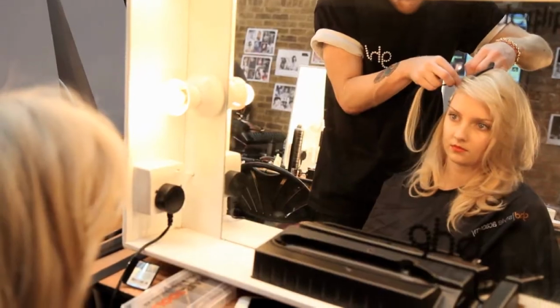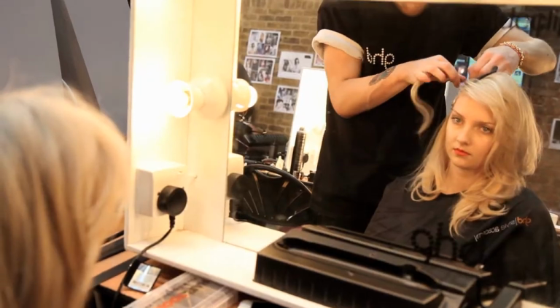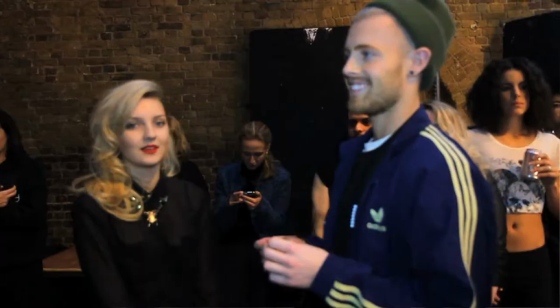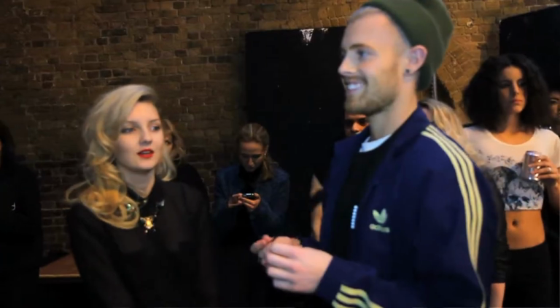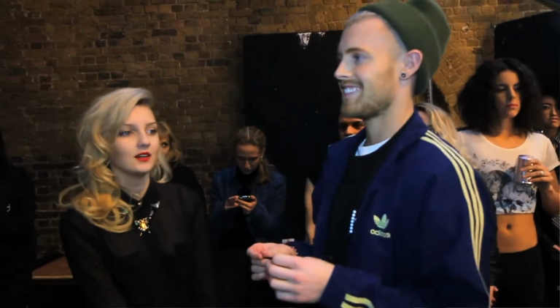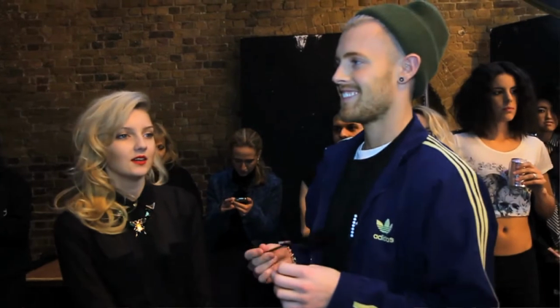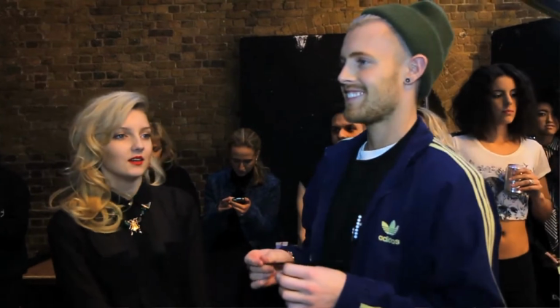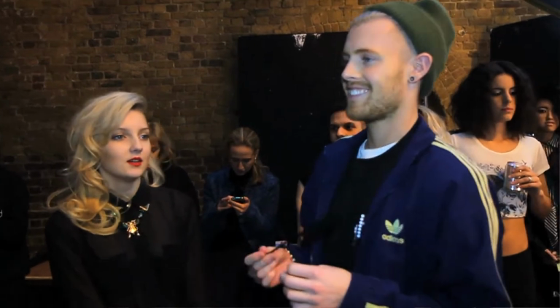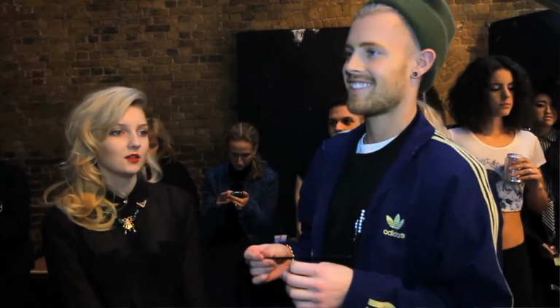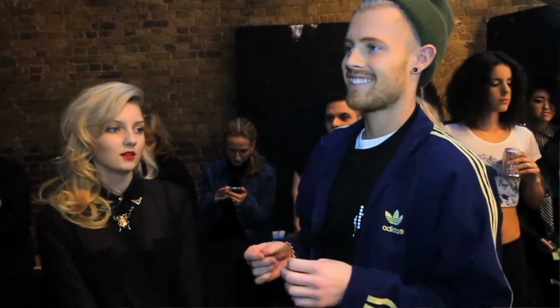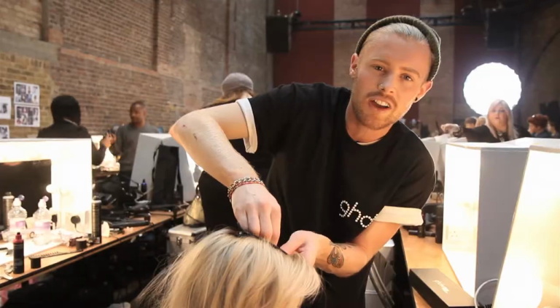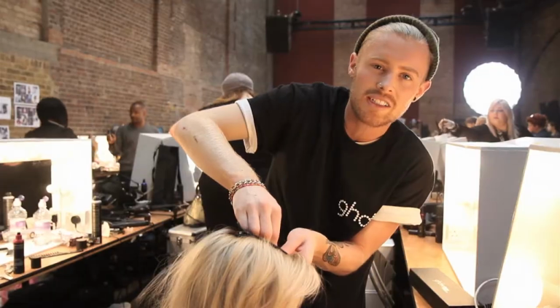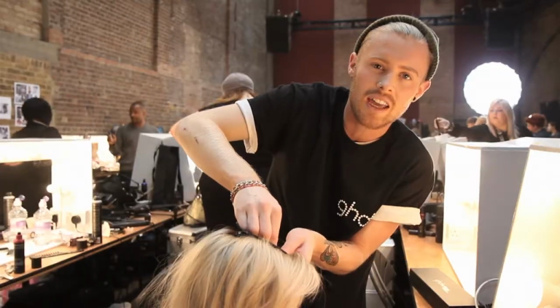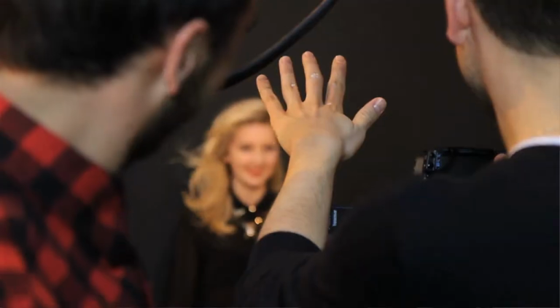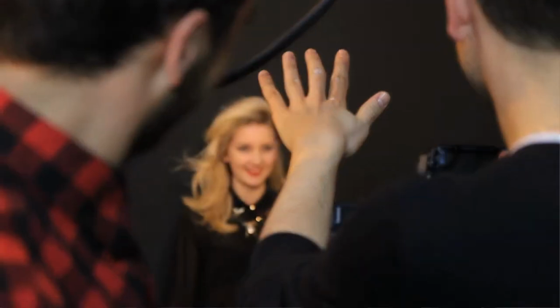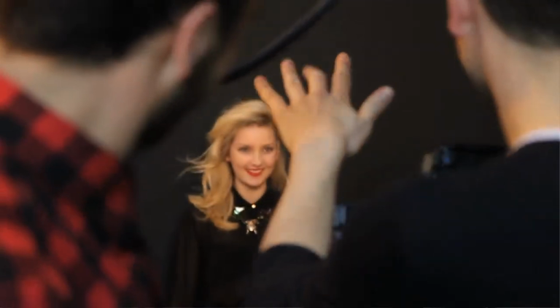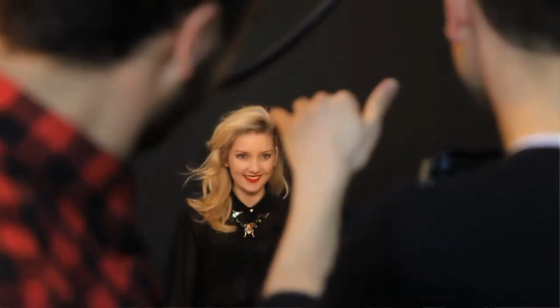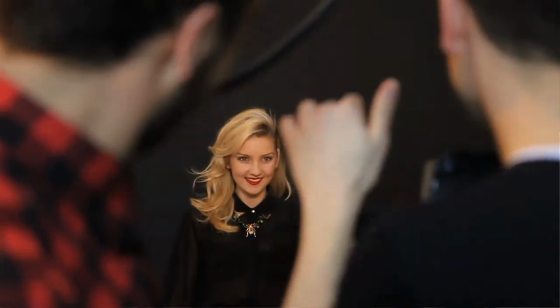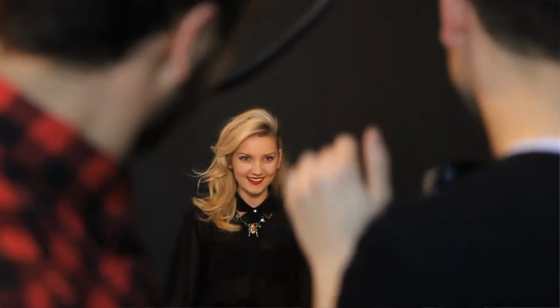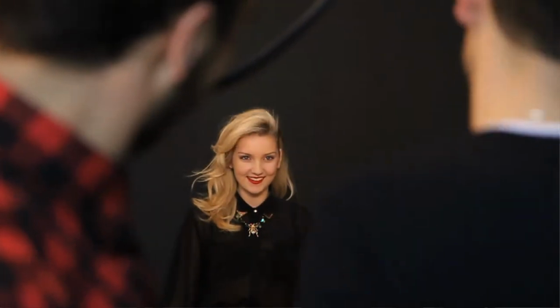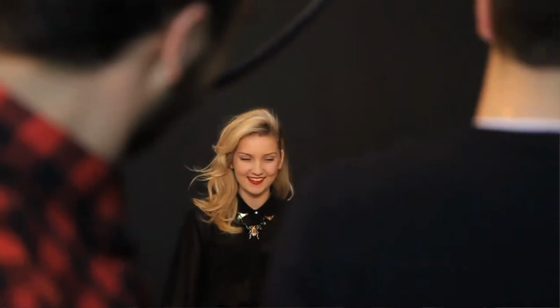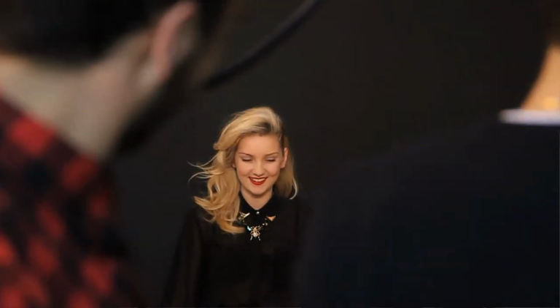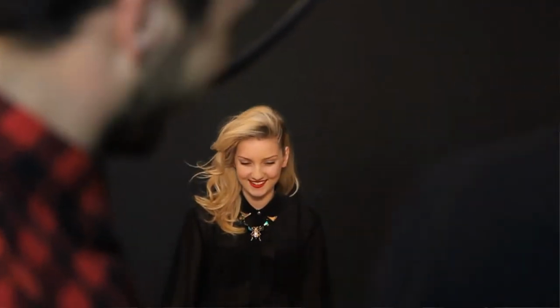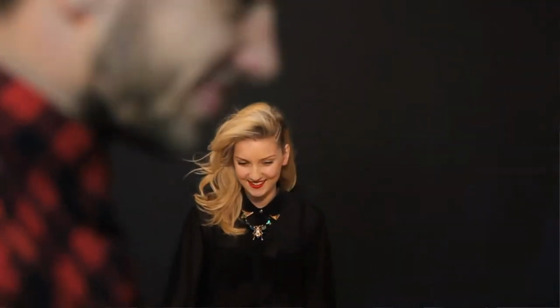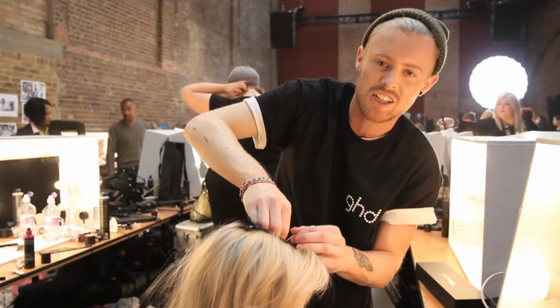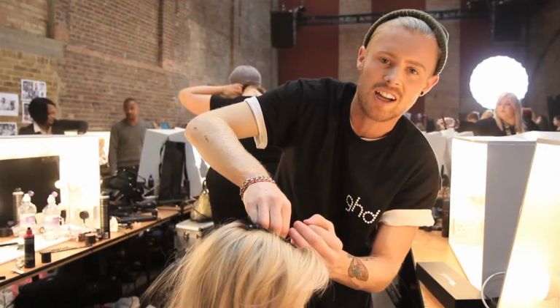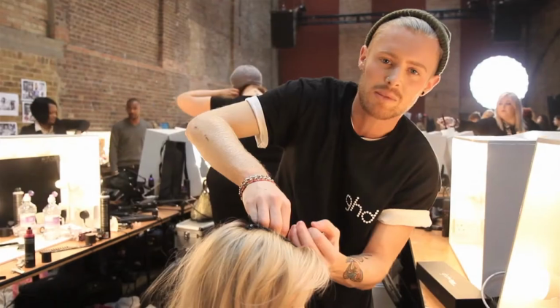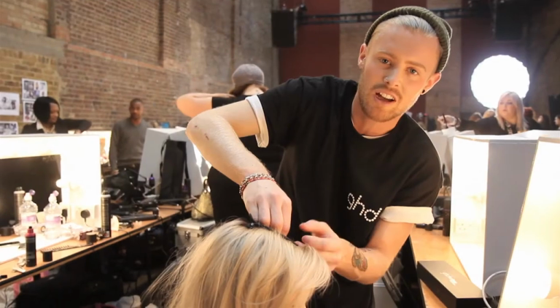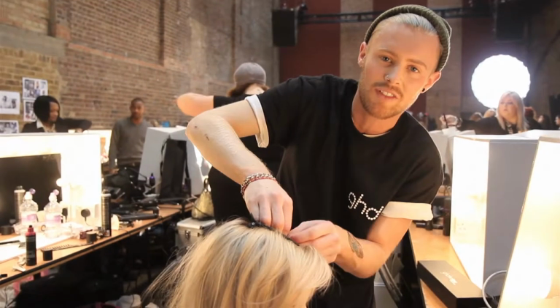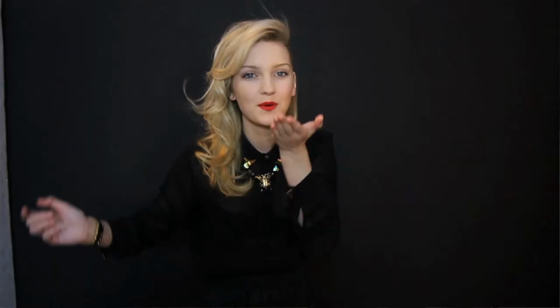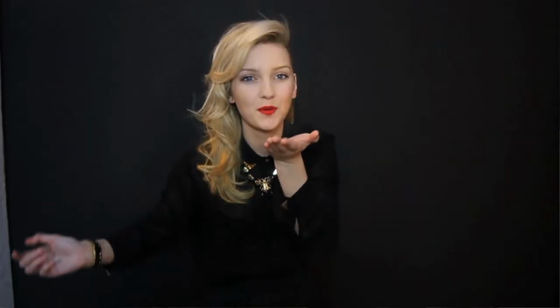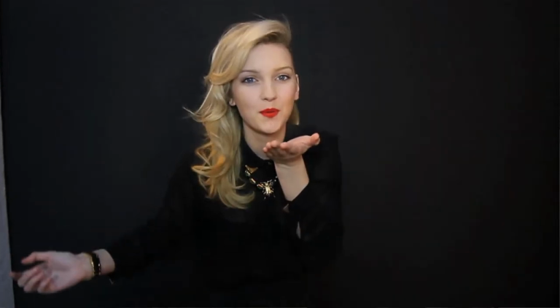We're looking forward to having the photos taken. I think that's the only way the pictures really come to life with the hair you've done.